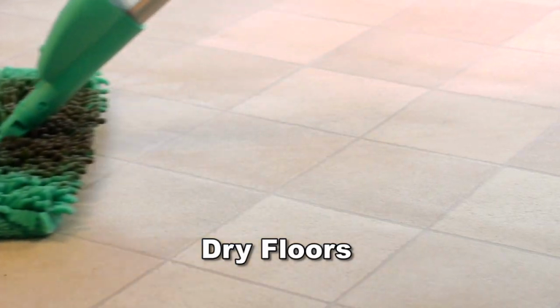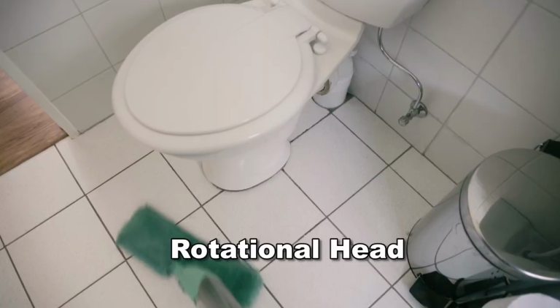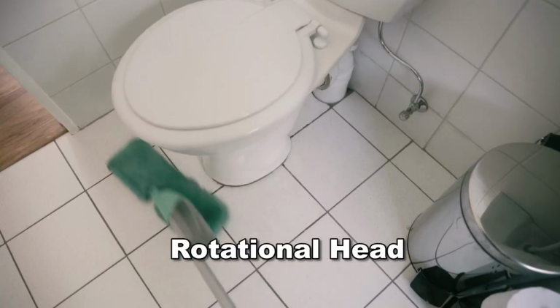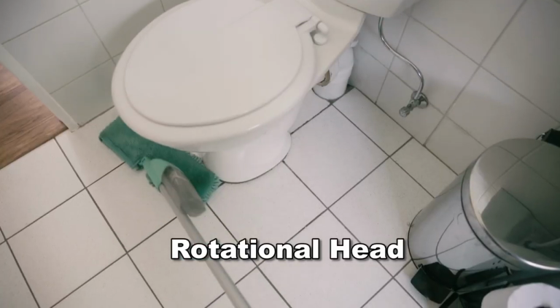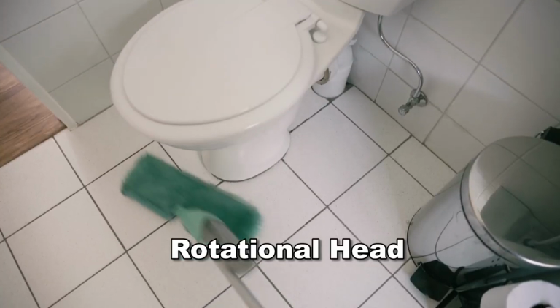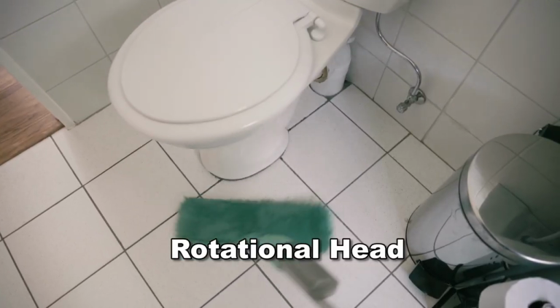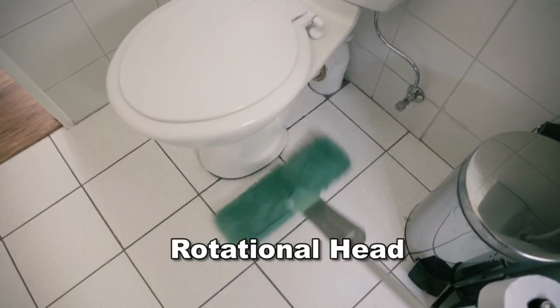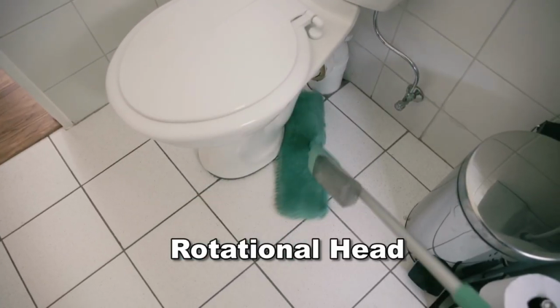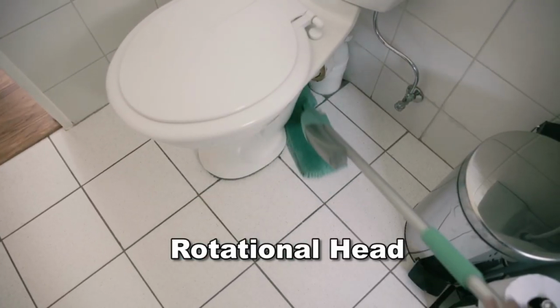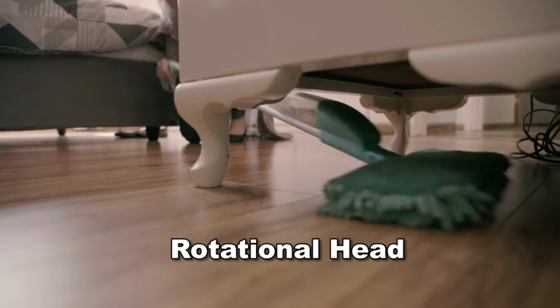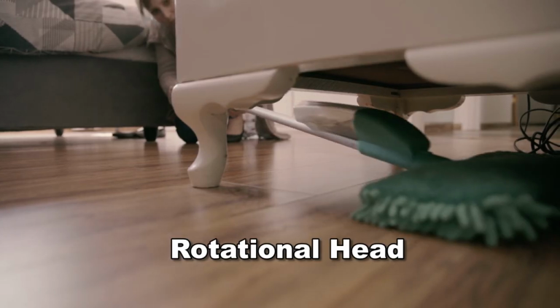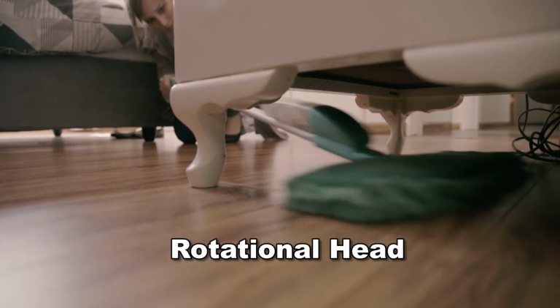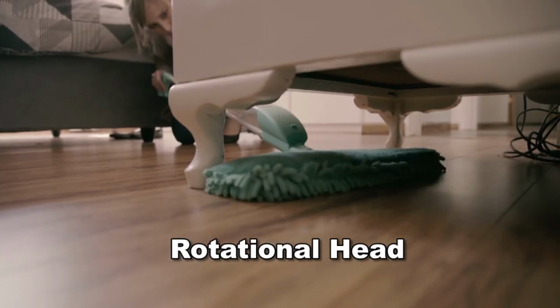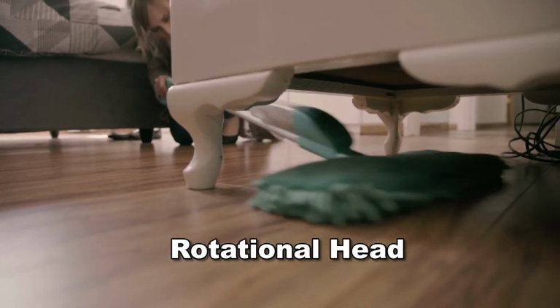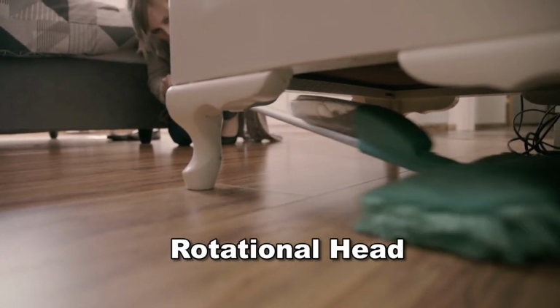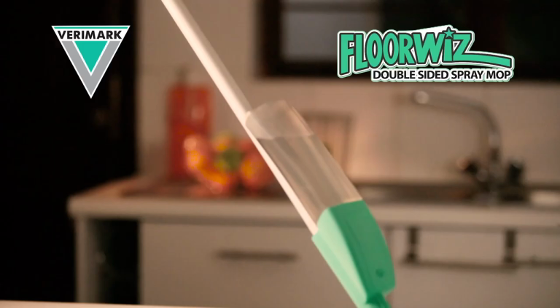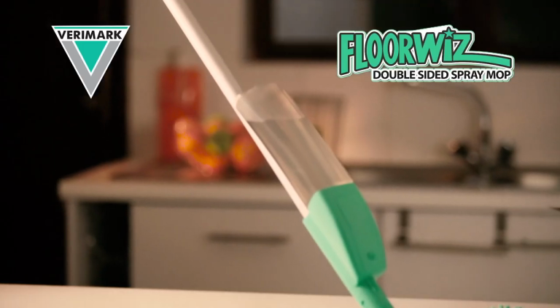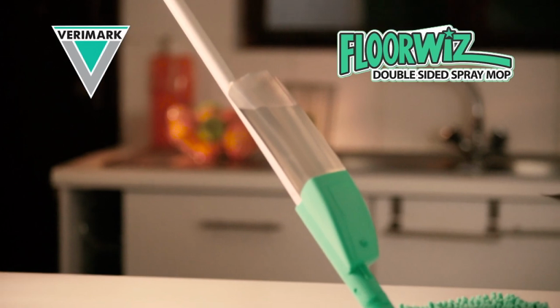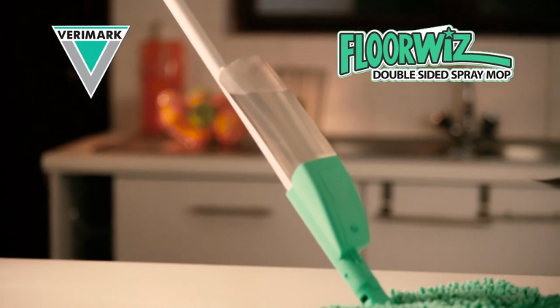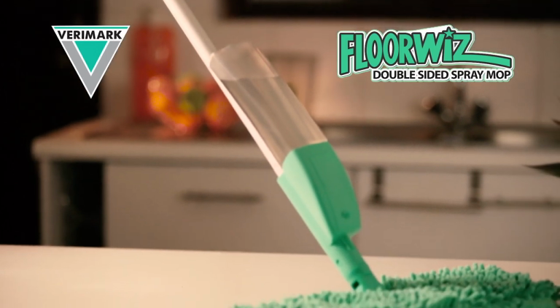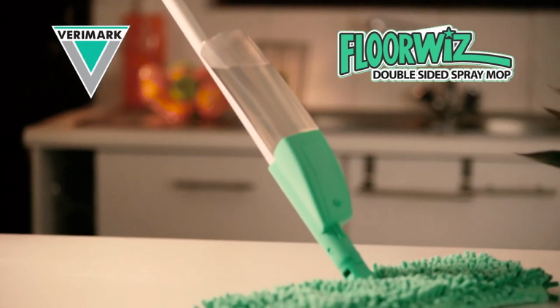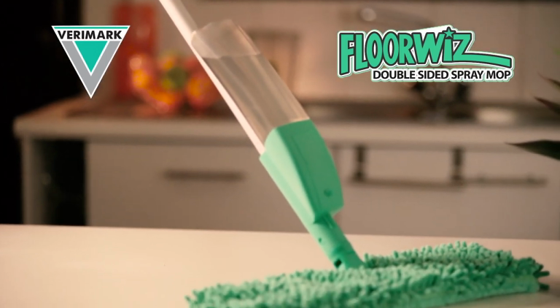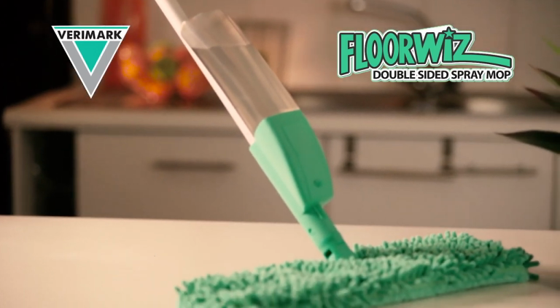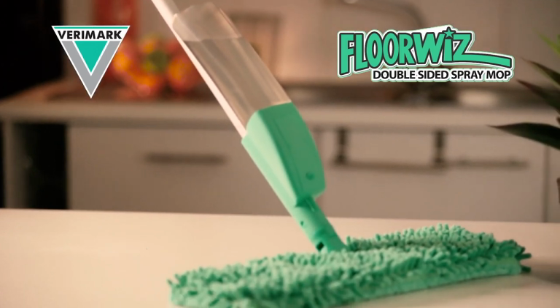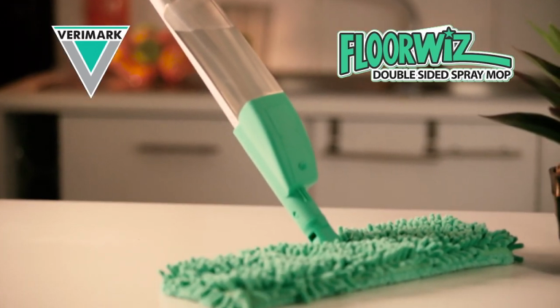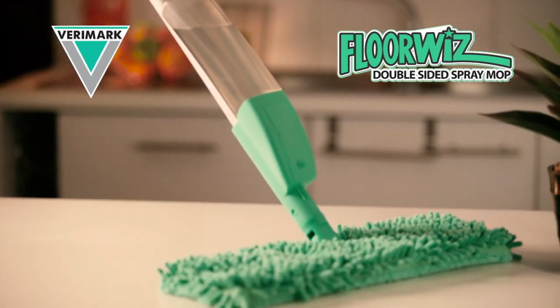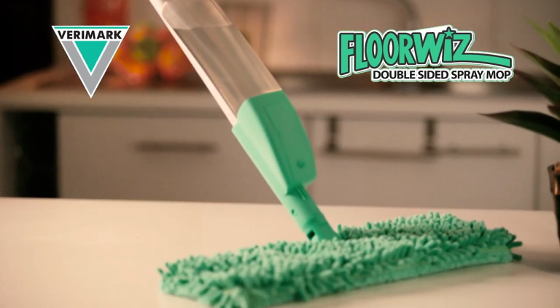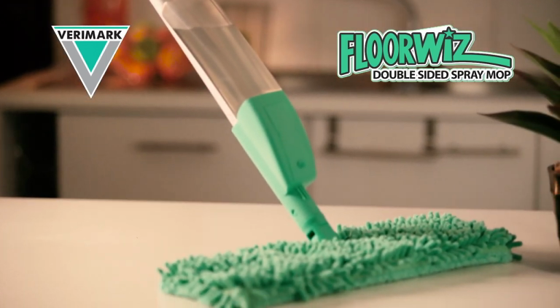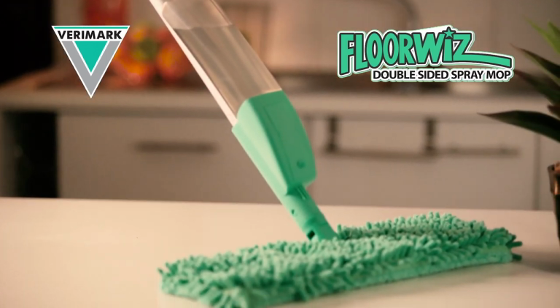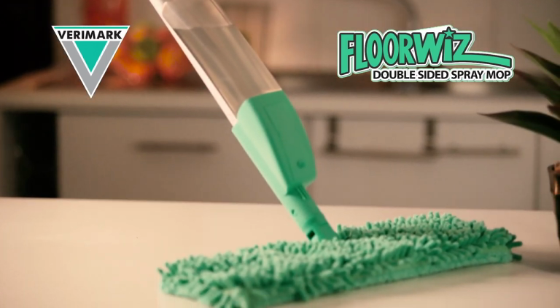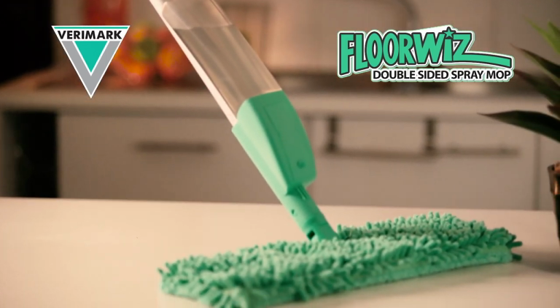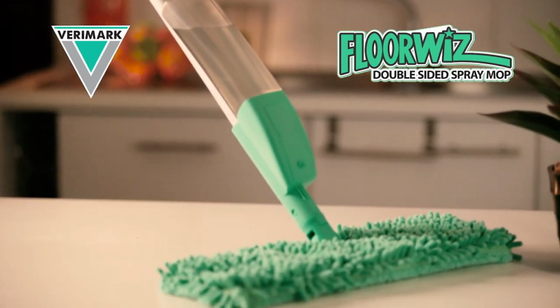Designed to fit into the tighter spaces and even under furniture. Get your FloorWiz today from your nearest Verimark store.